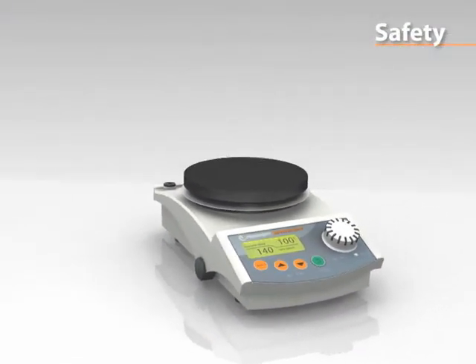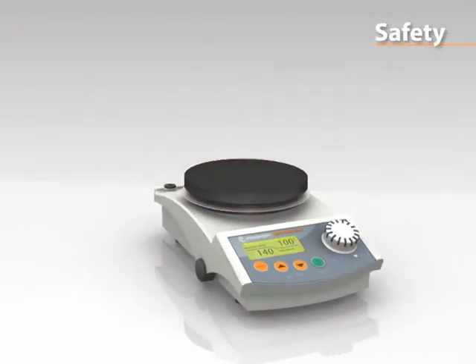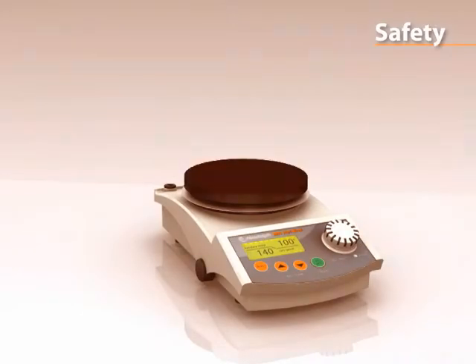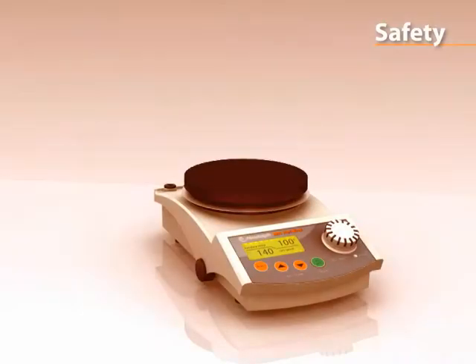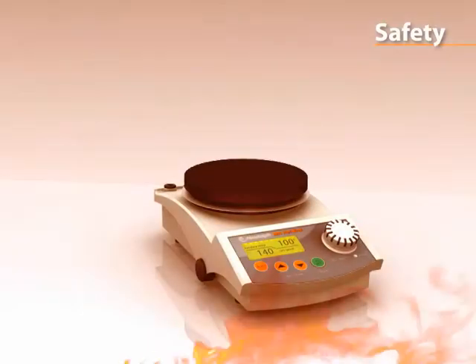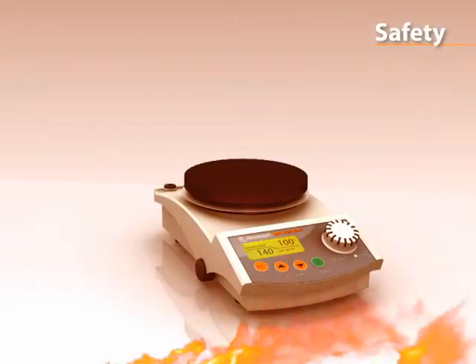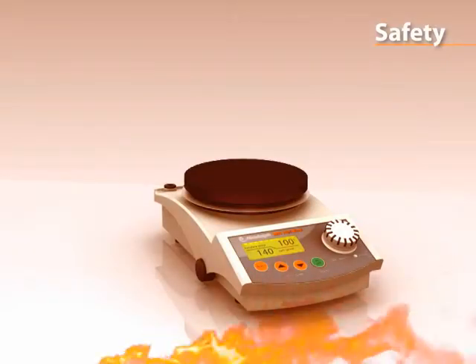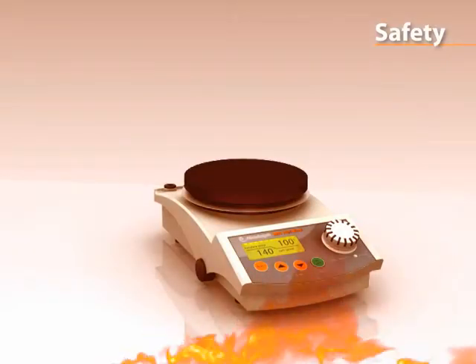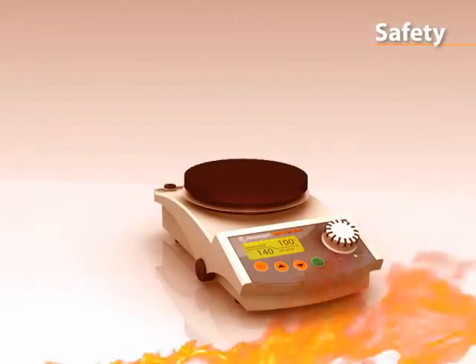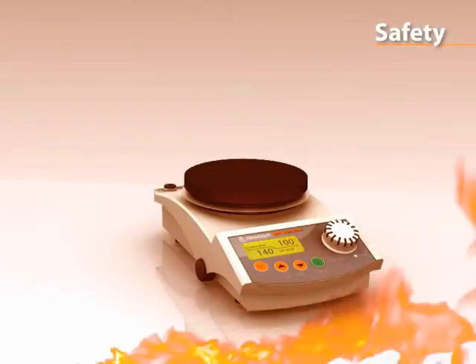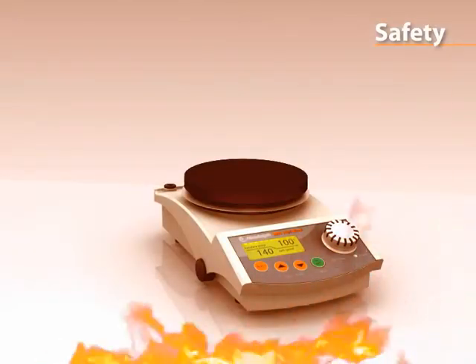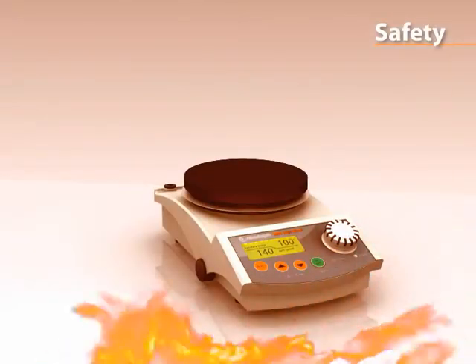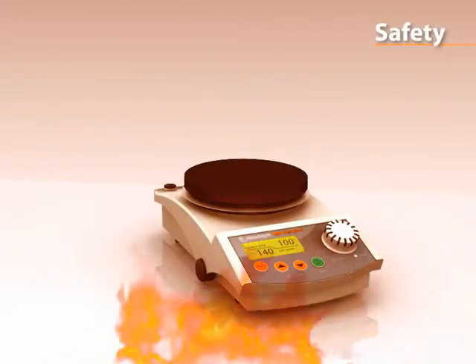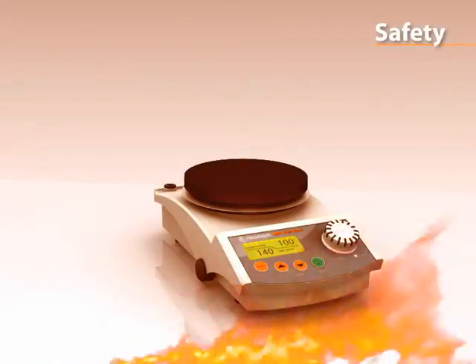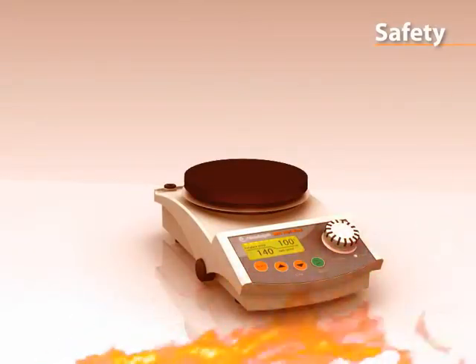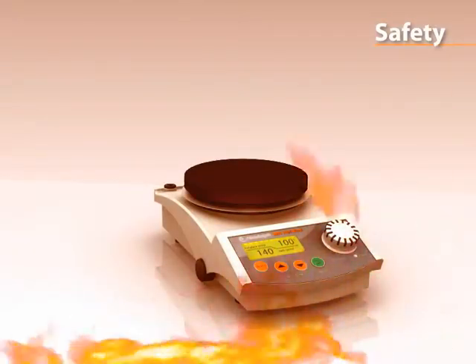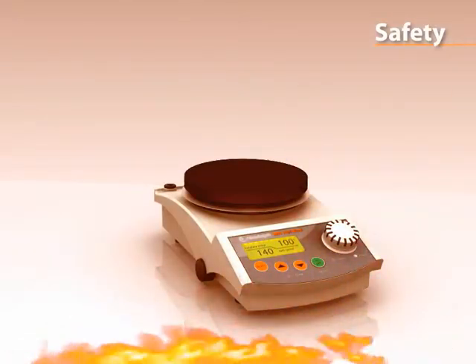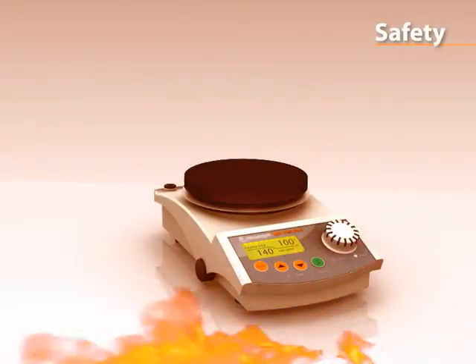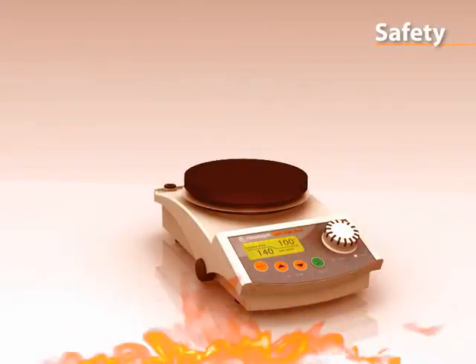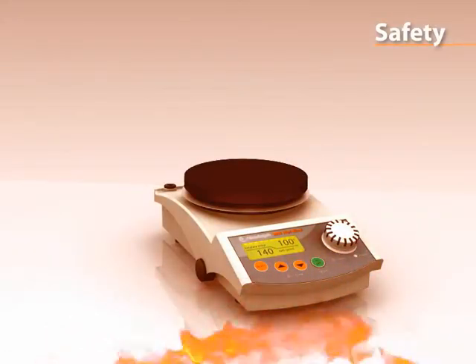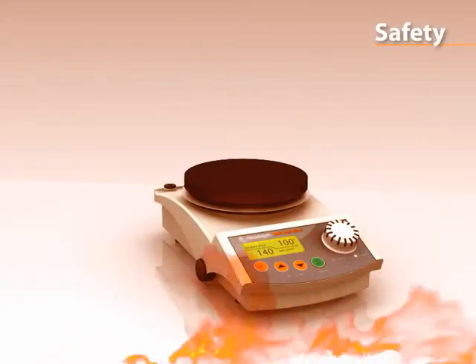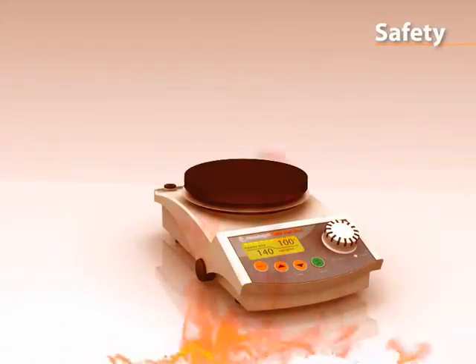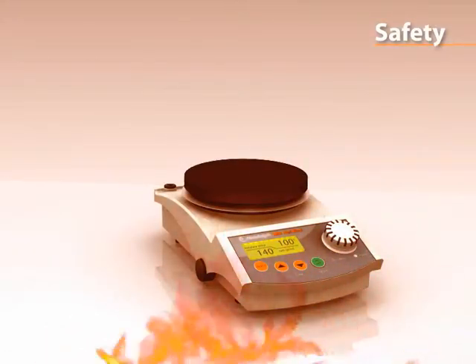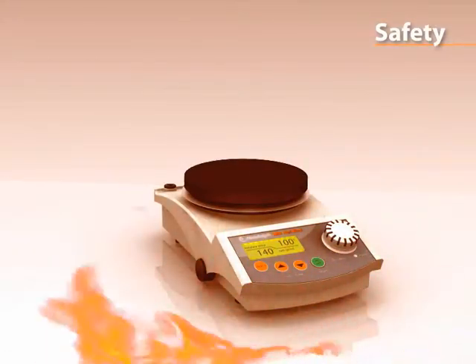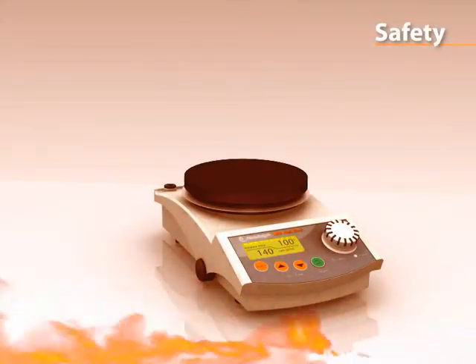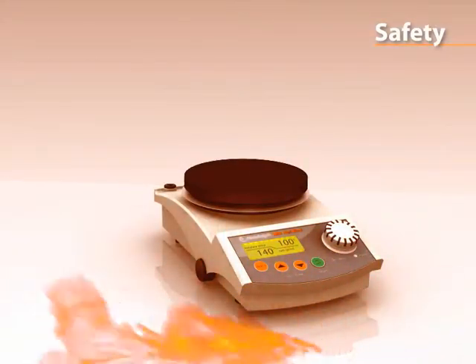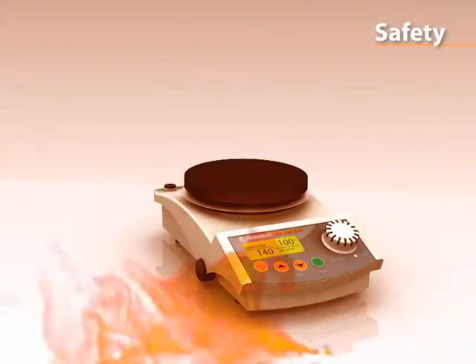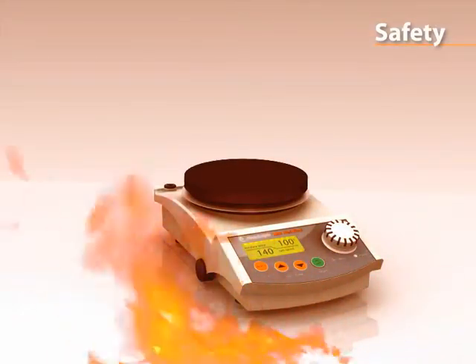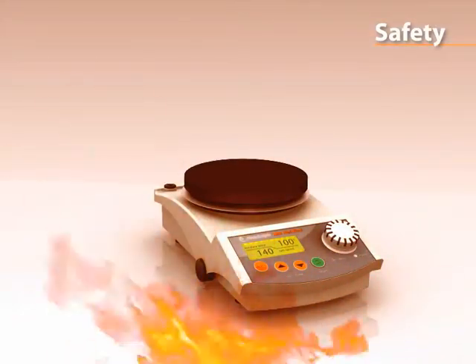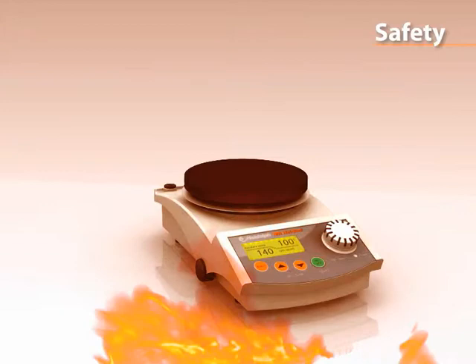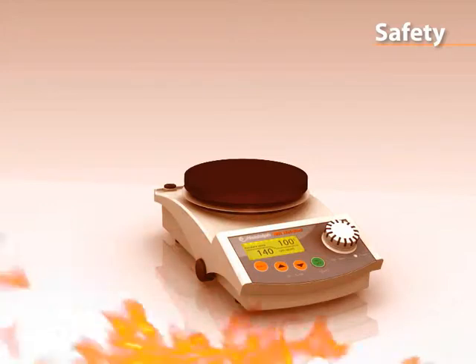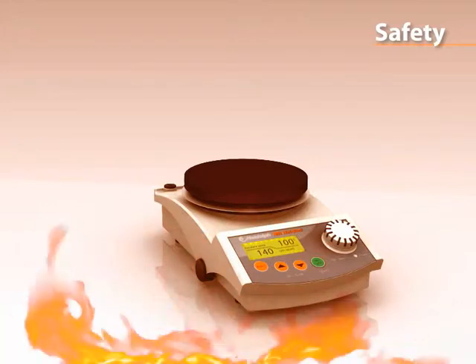Thermal damage to the stirrer is impossible. All models come with a fire-resistant aluminium die-cast housing.